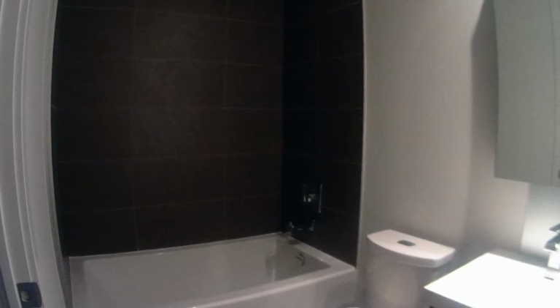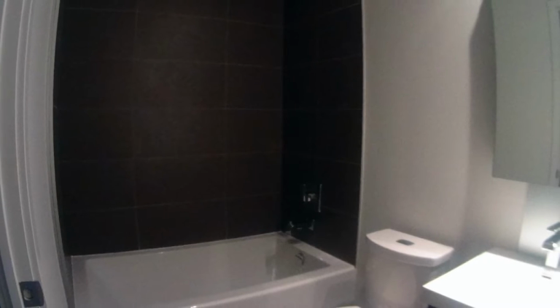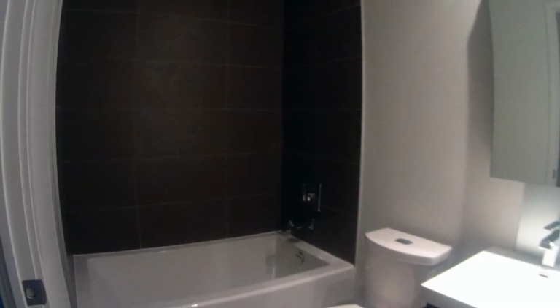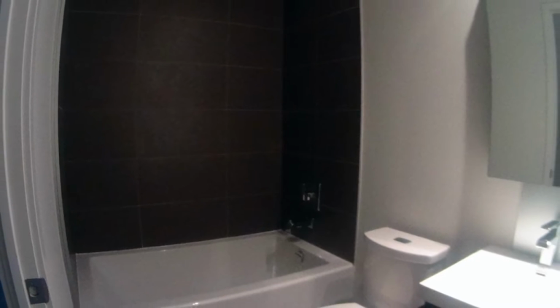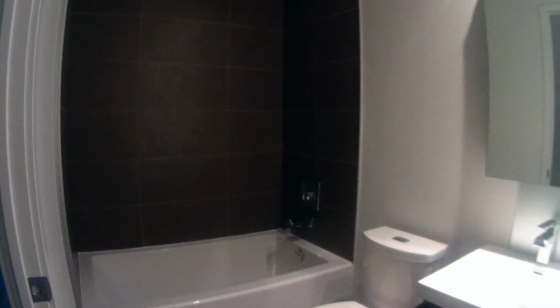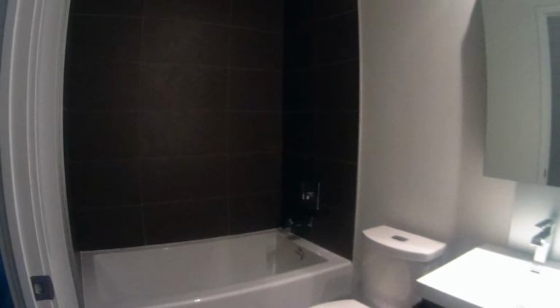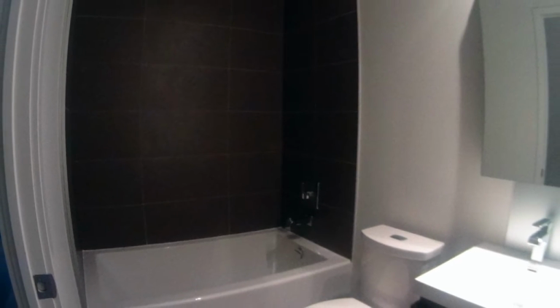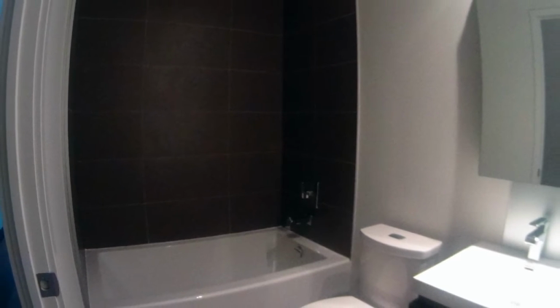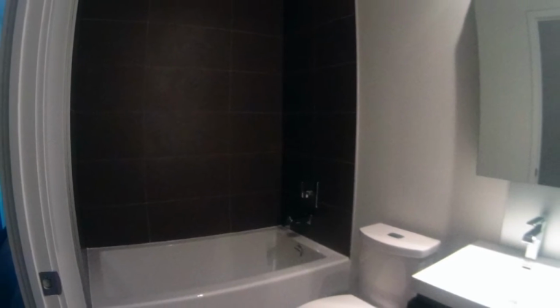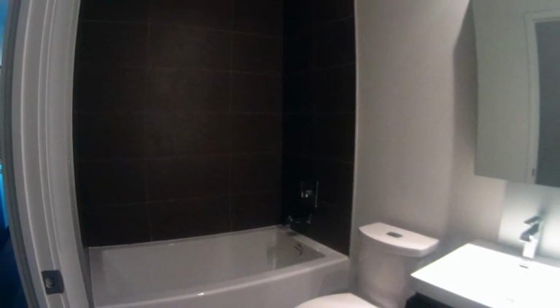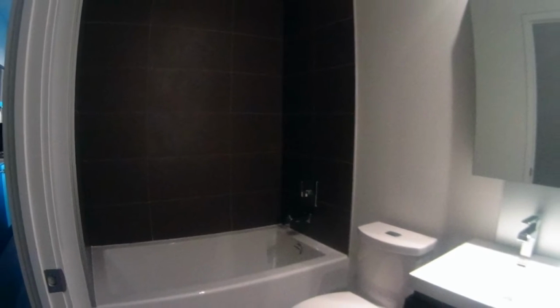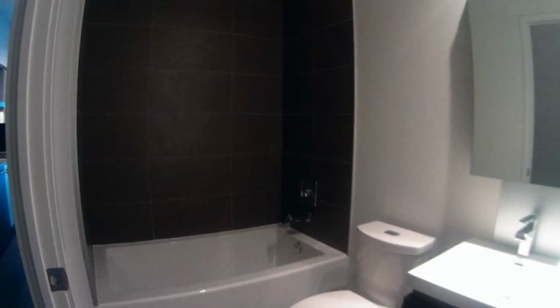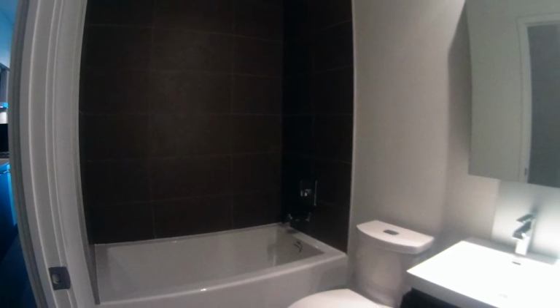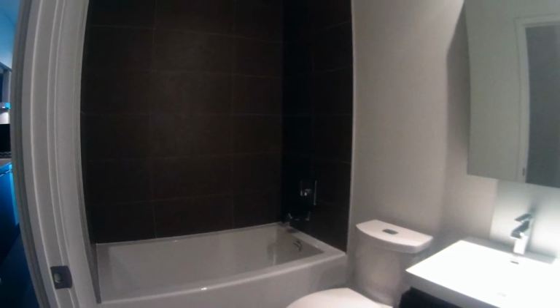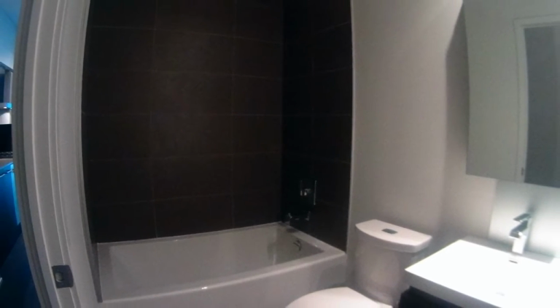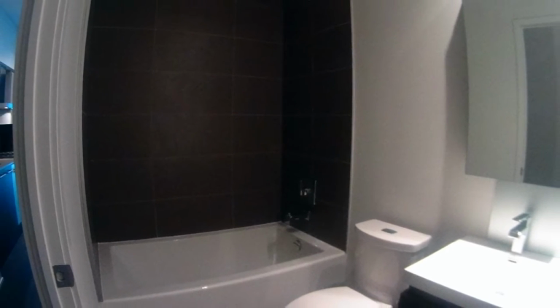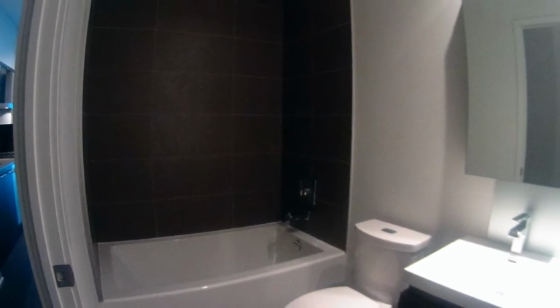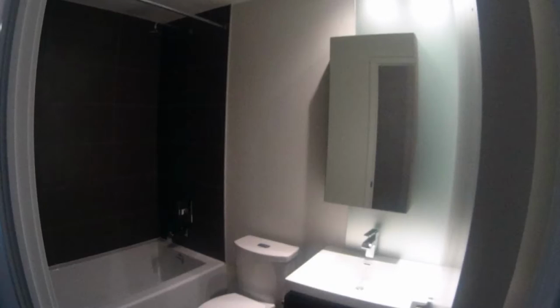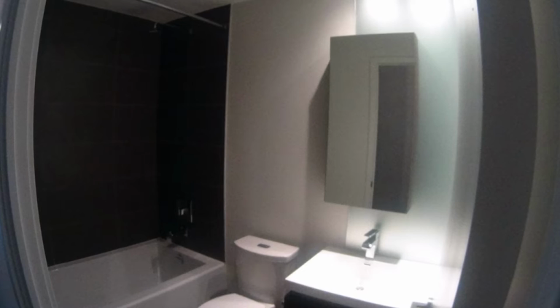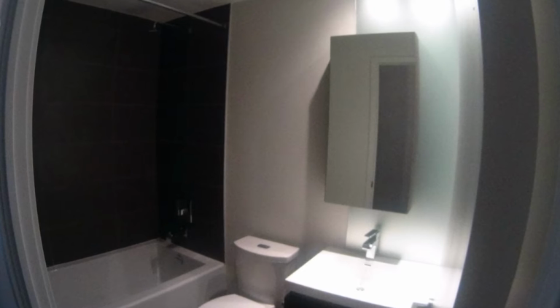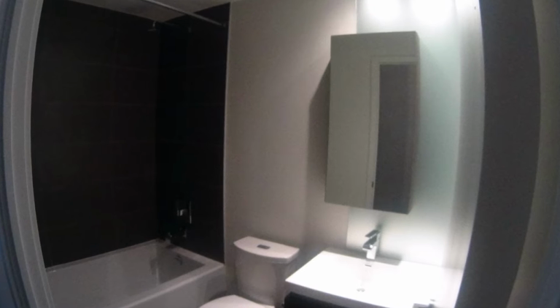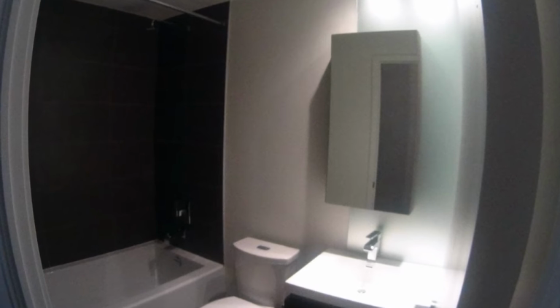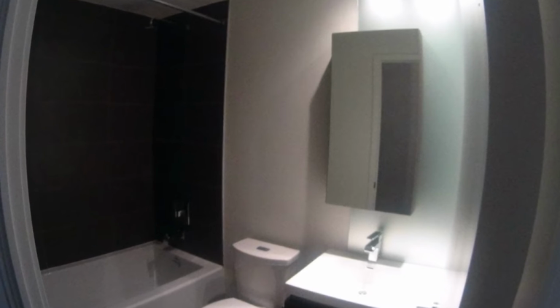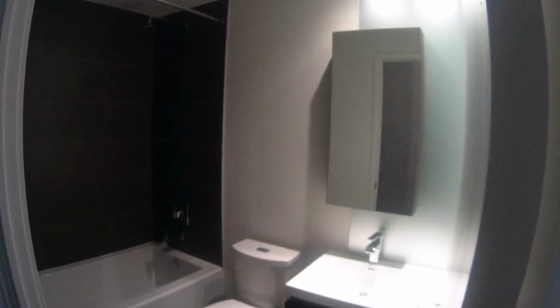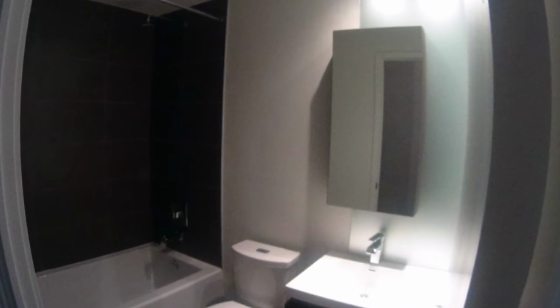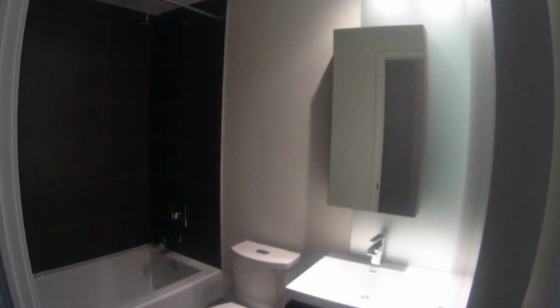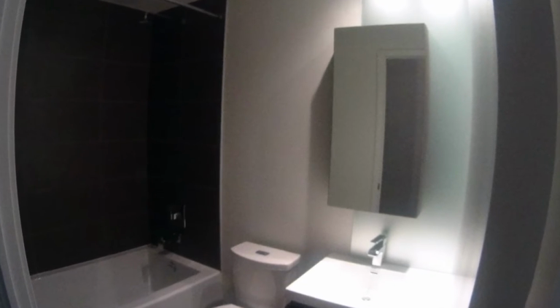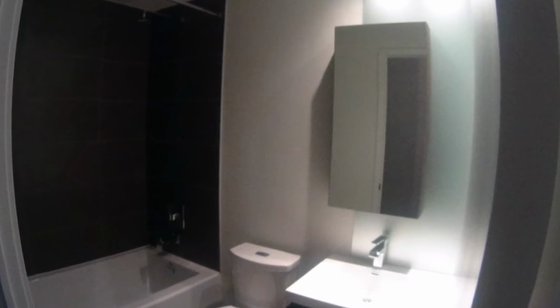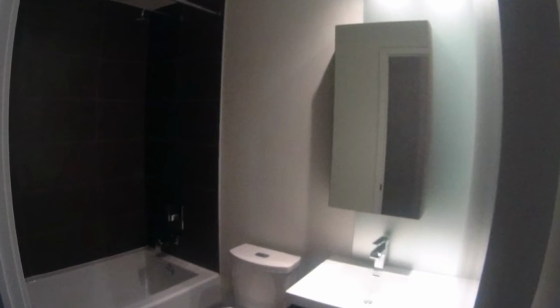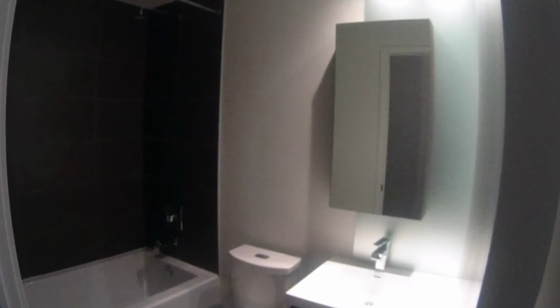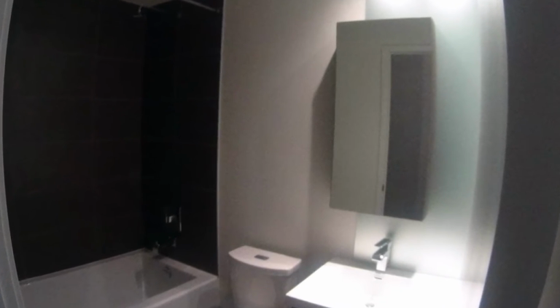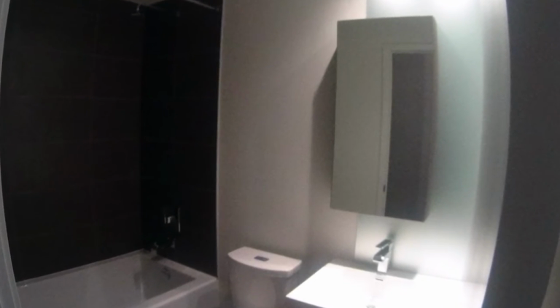The bathroom is a designer bathroom — deep soaker tub, nice tiles. All the furnishings in the bathroom are very, very good.